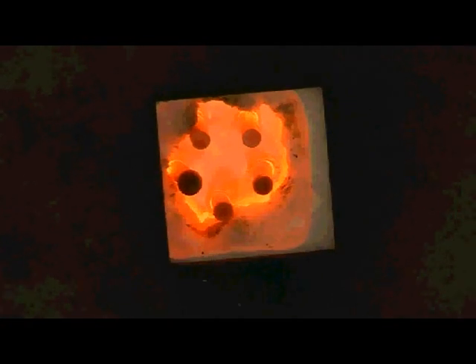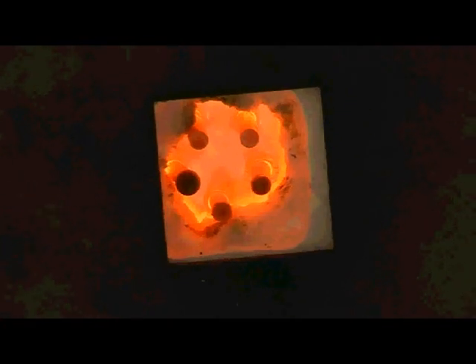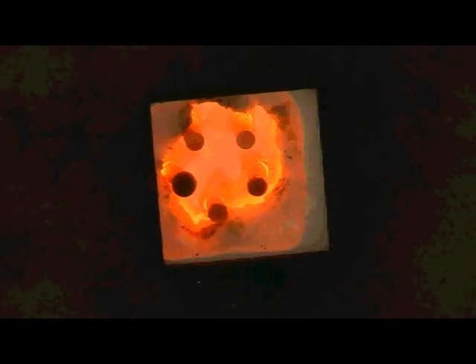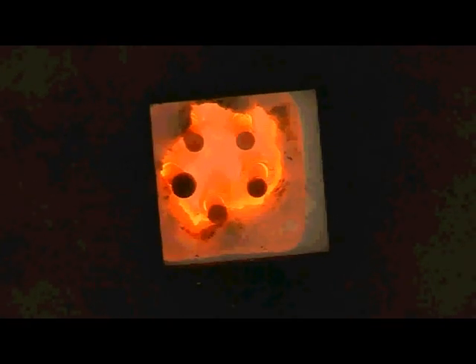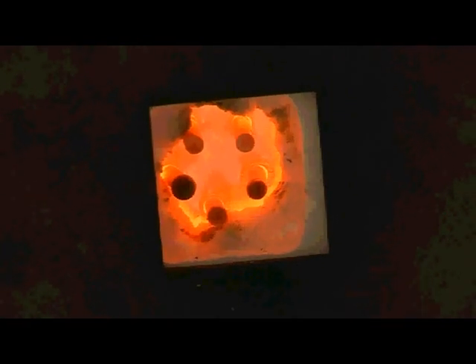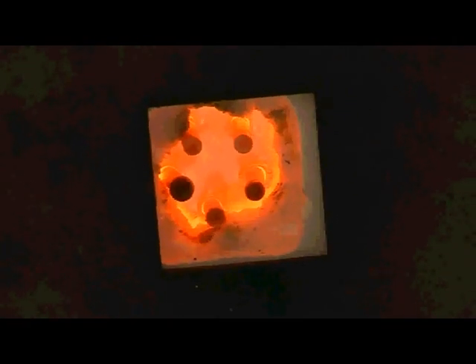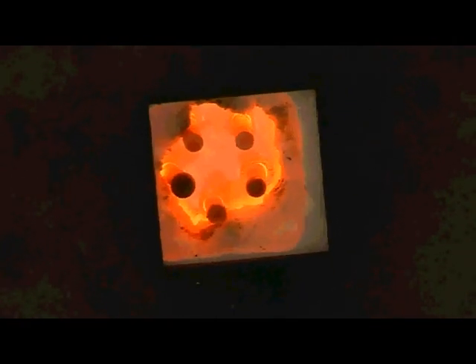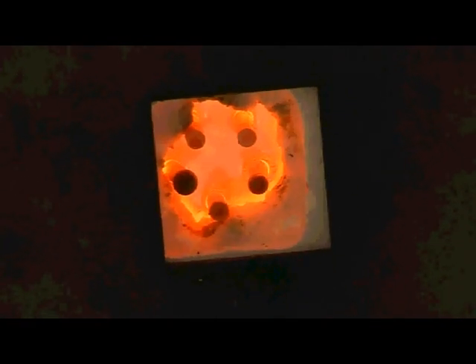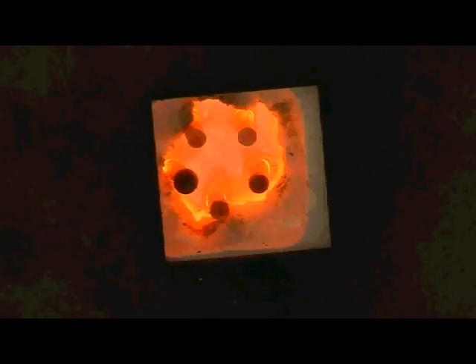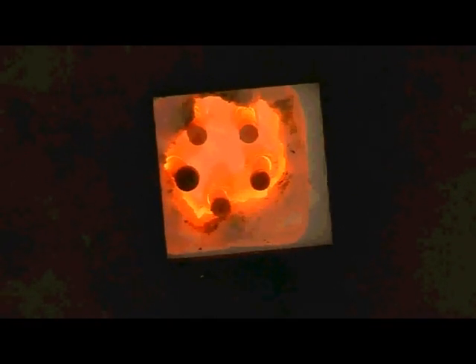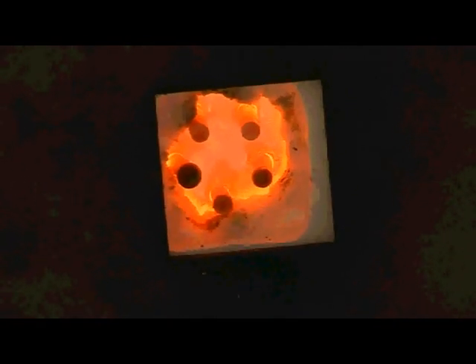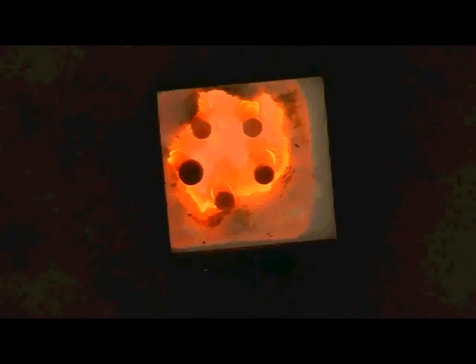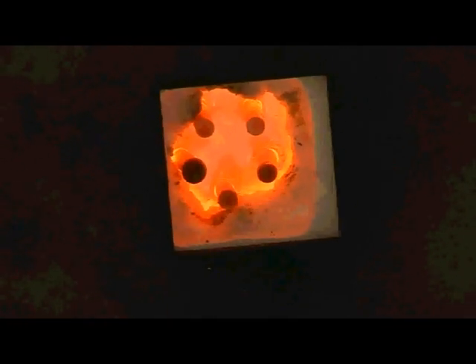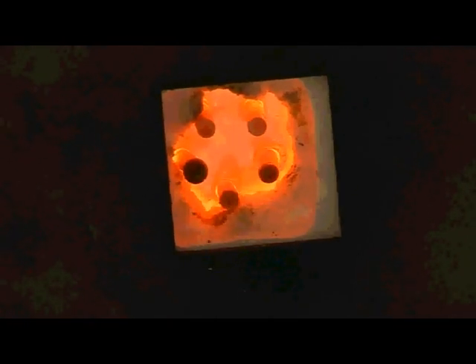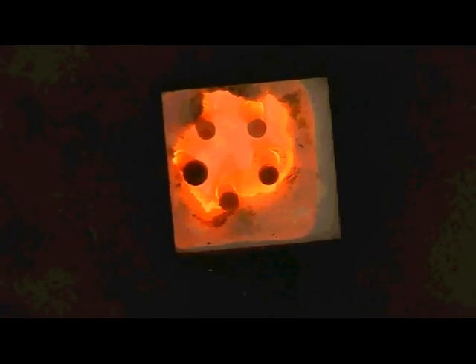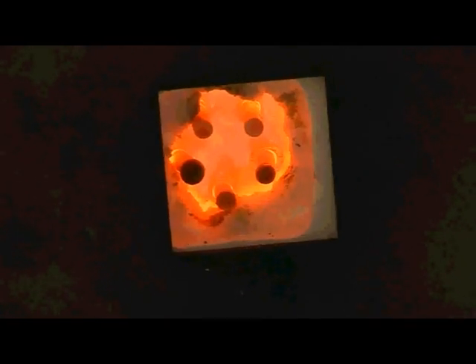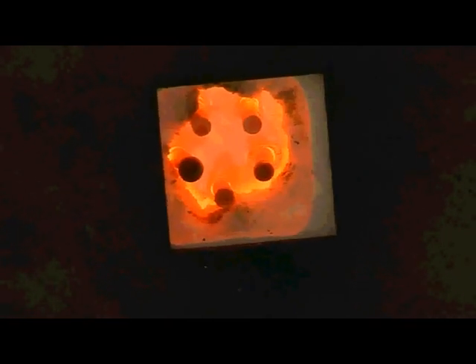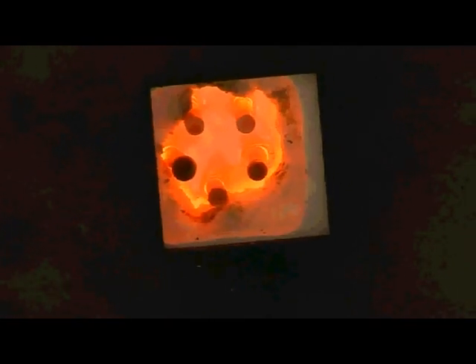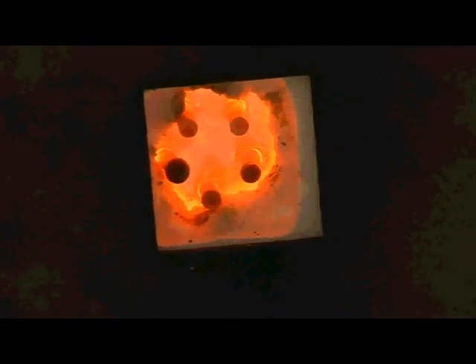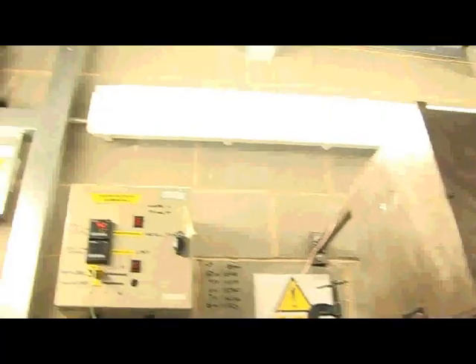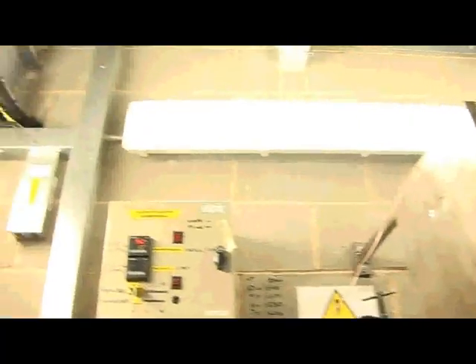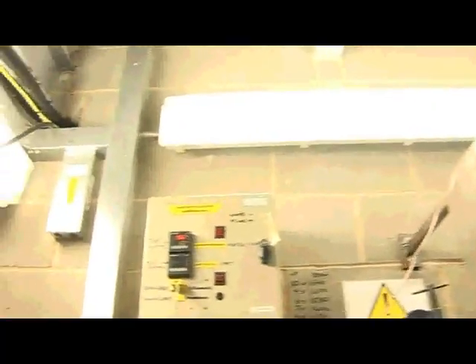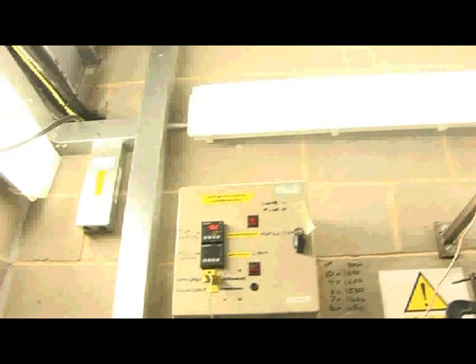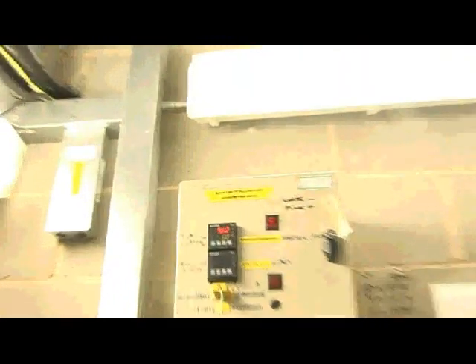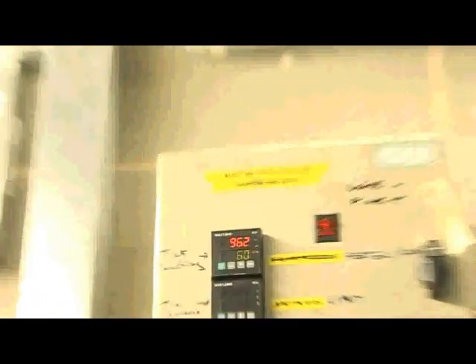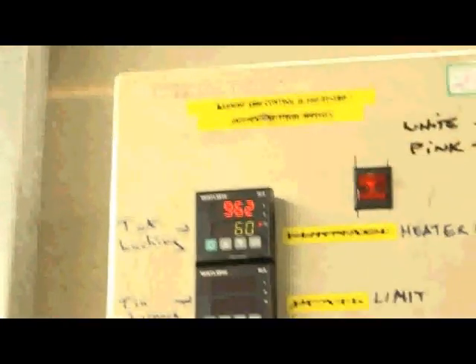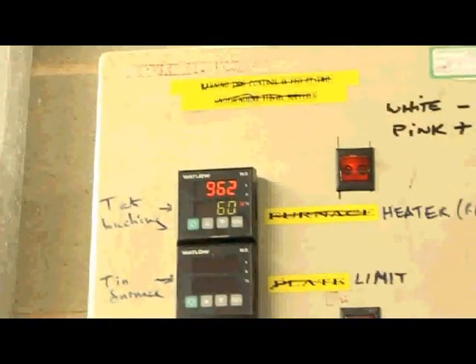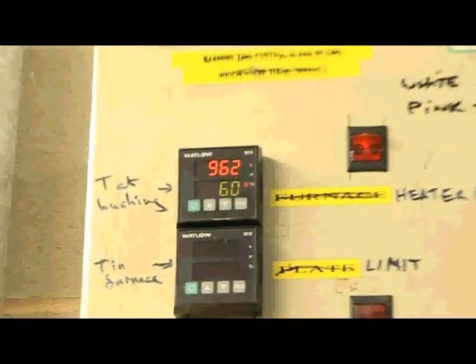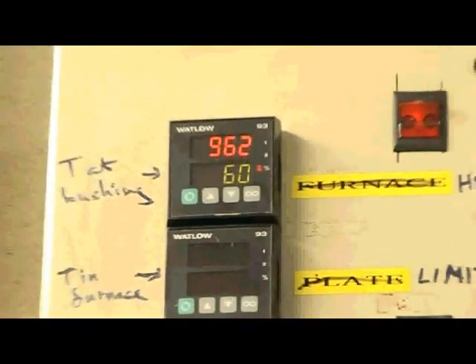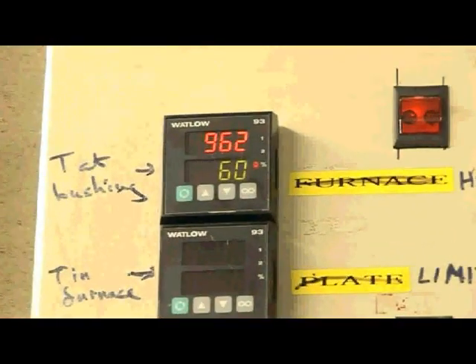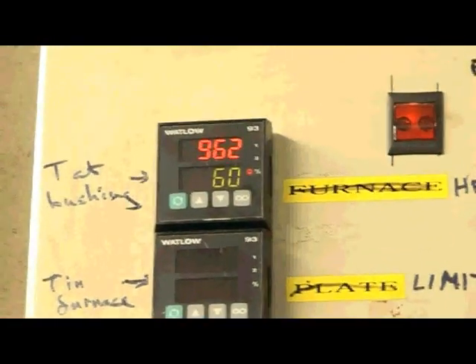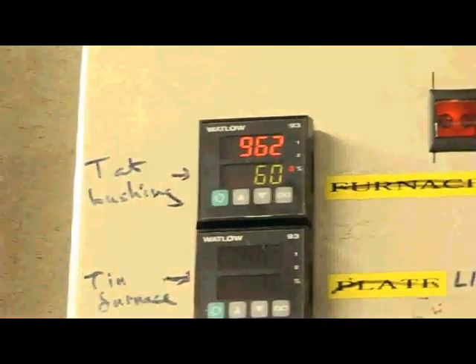That's our furnace and it's currently at about 960 degrees C, almost up to a thousand.